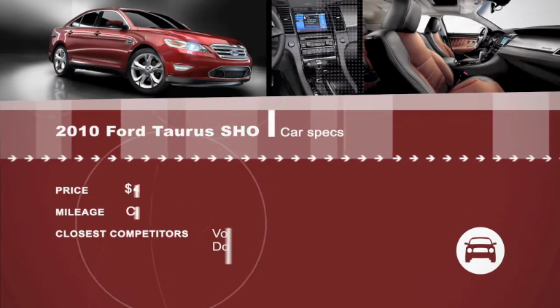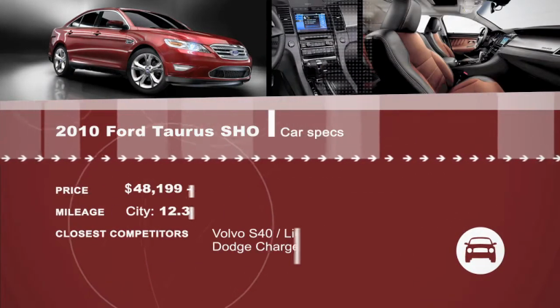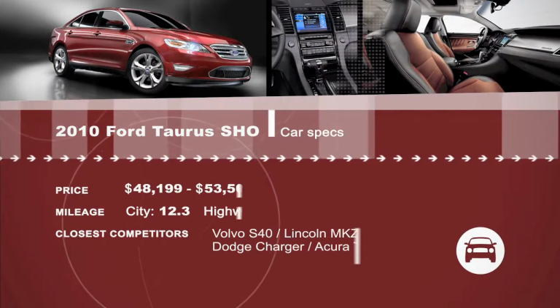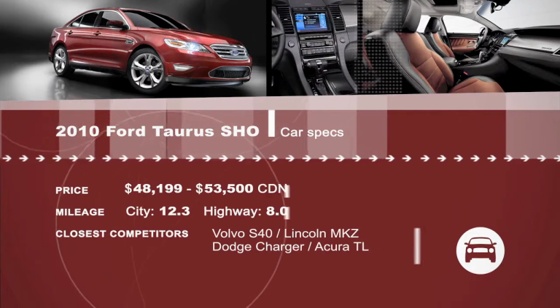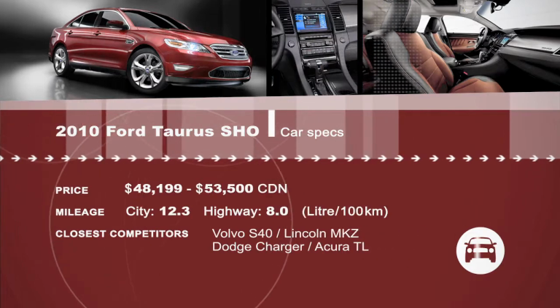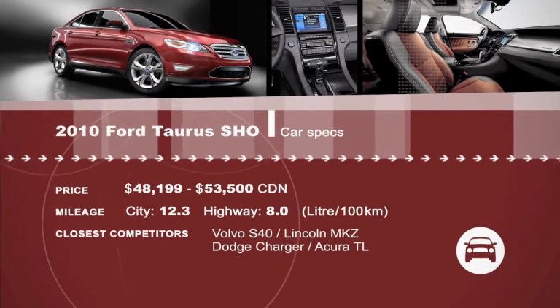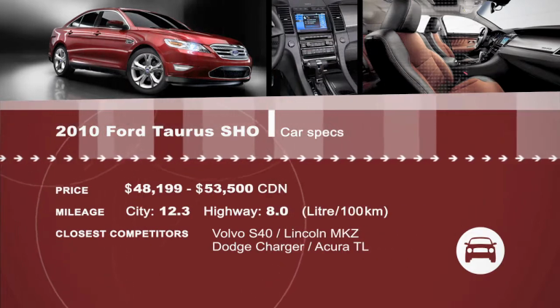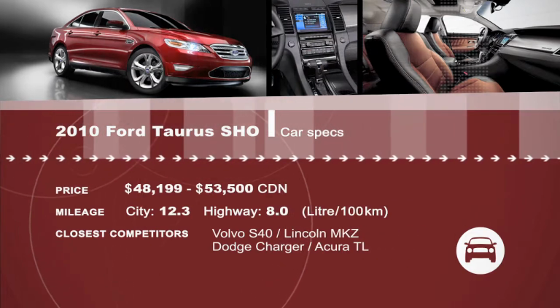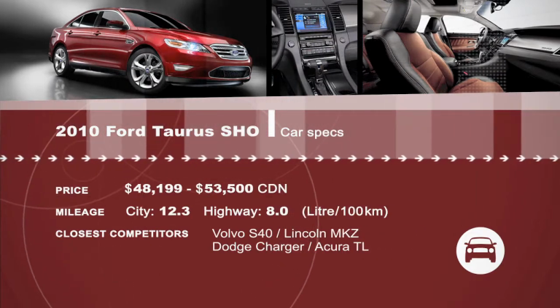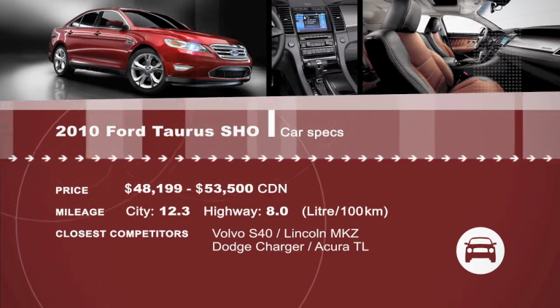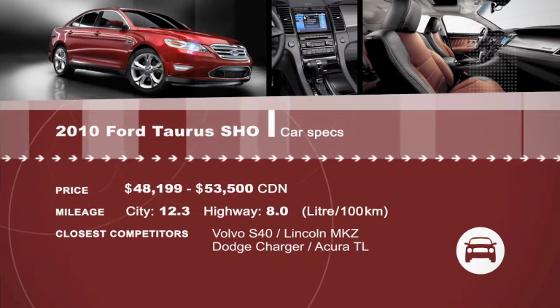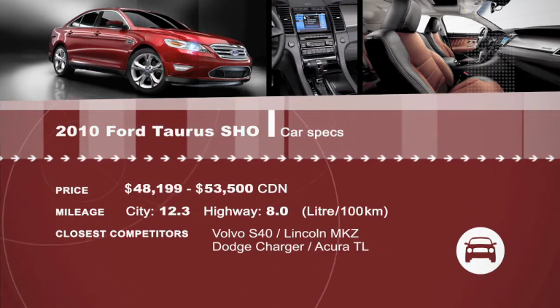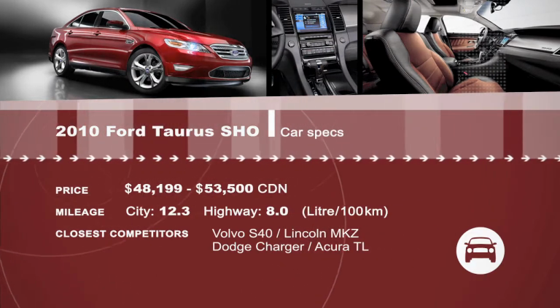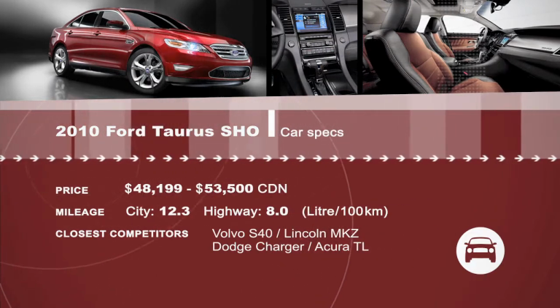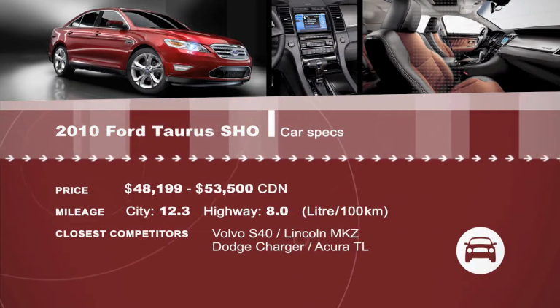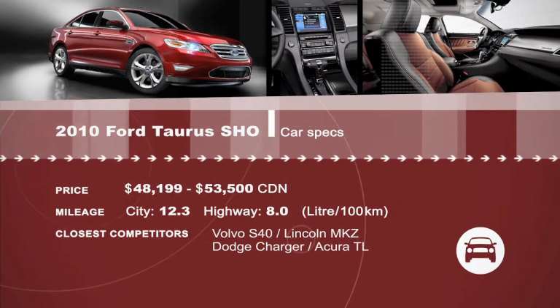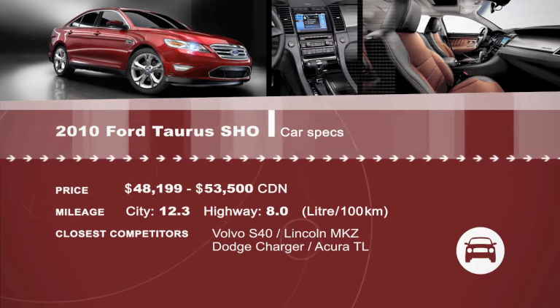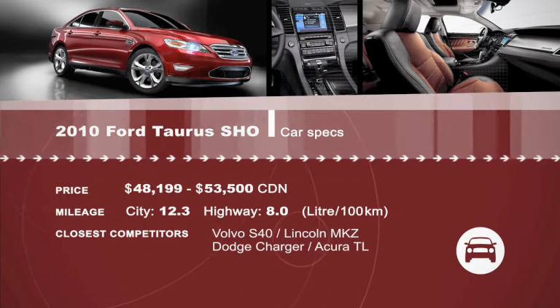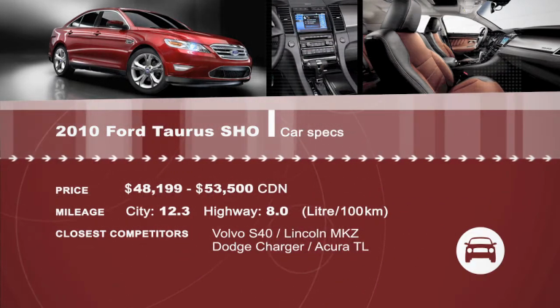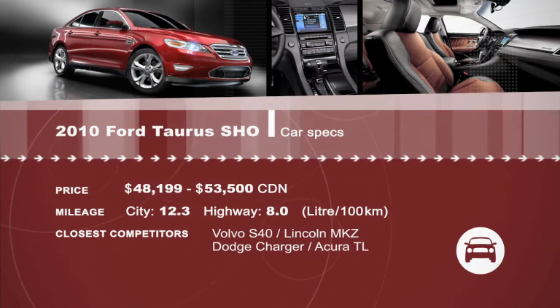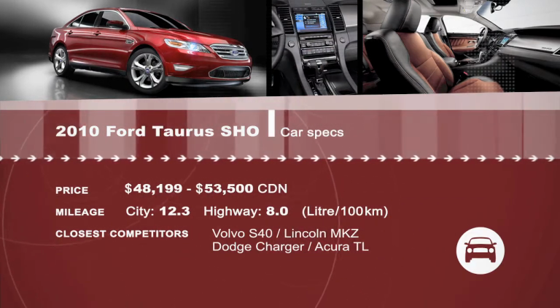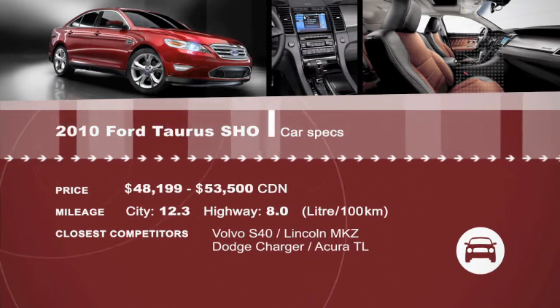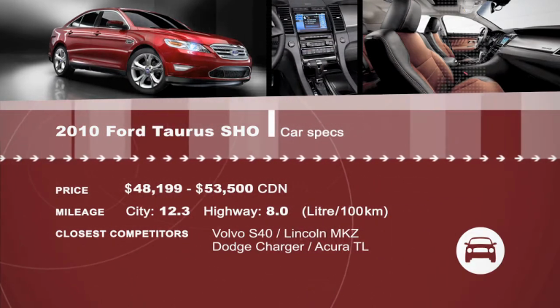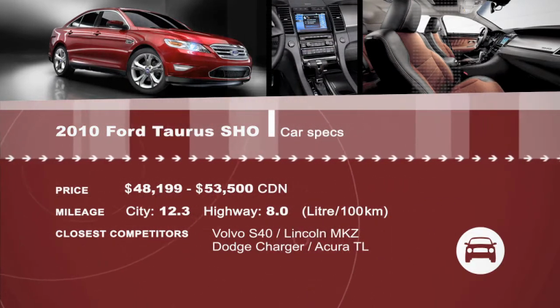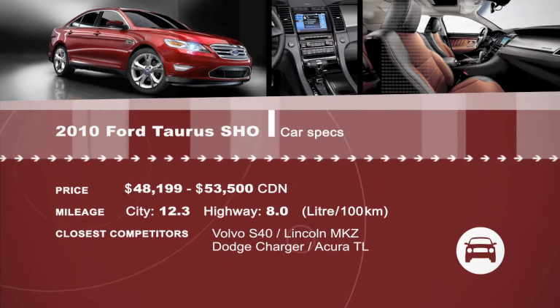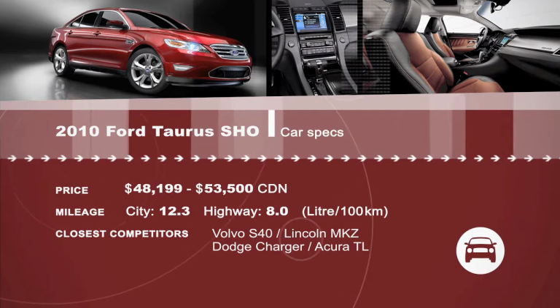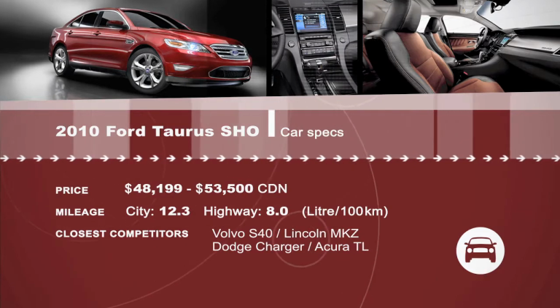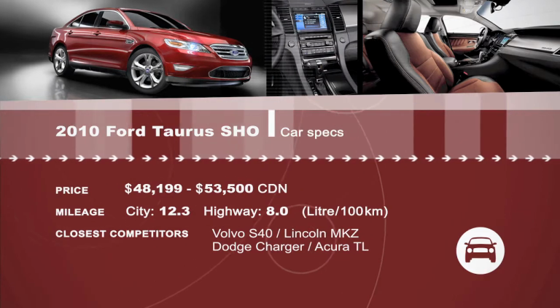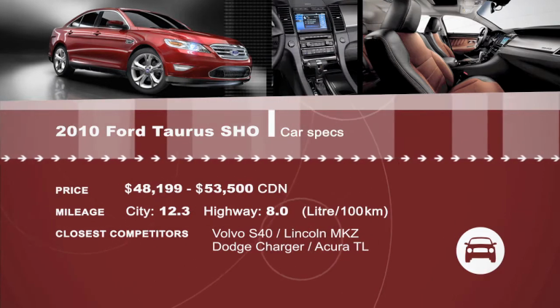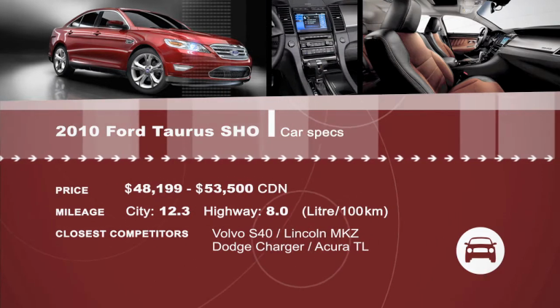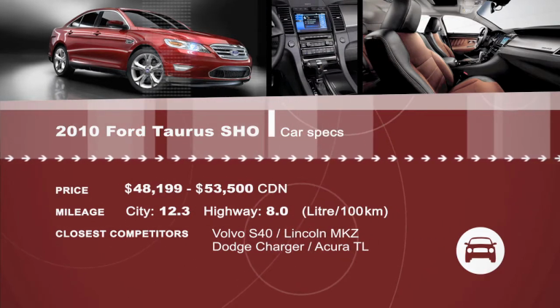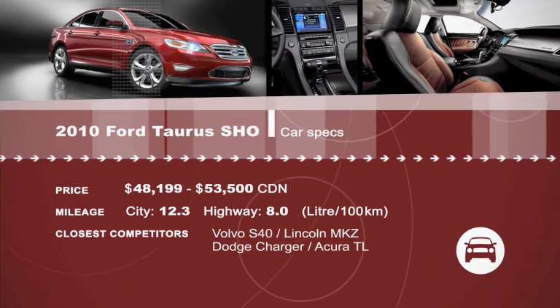Want more? What exactly is EcoBoost? Watch an online-only segment at drivingtelevision.com.